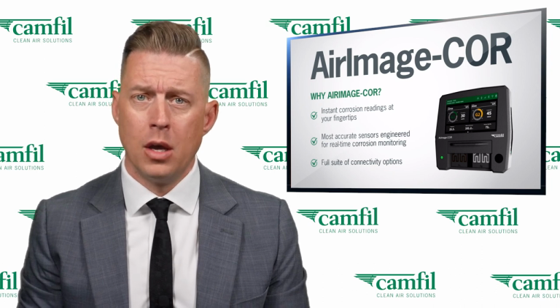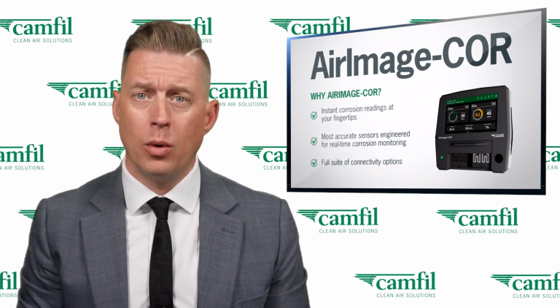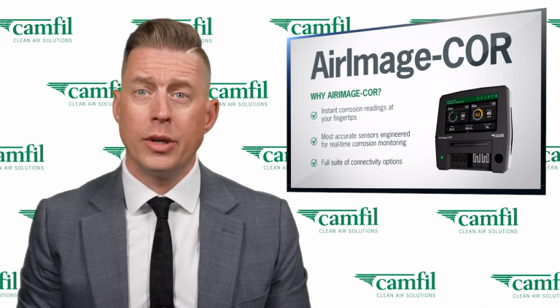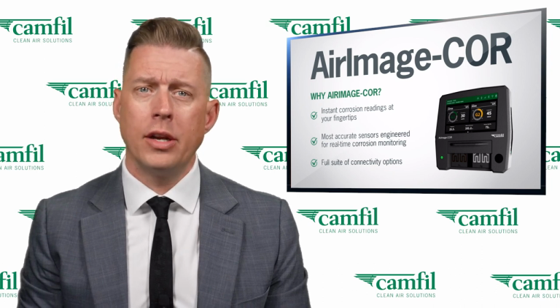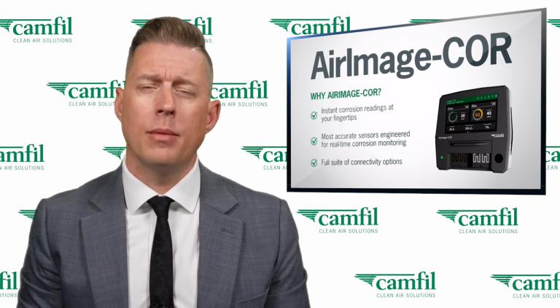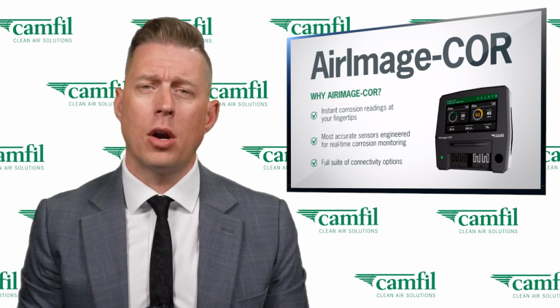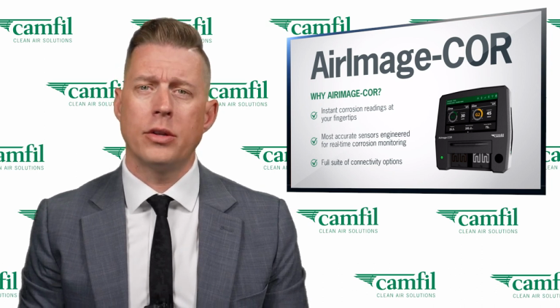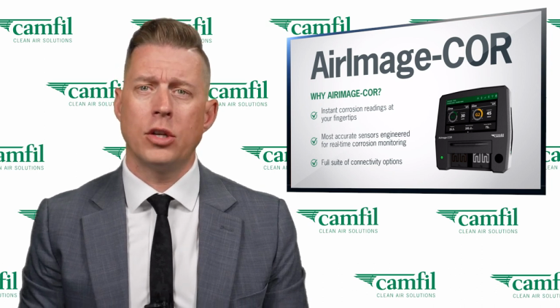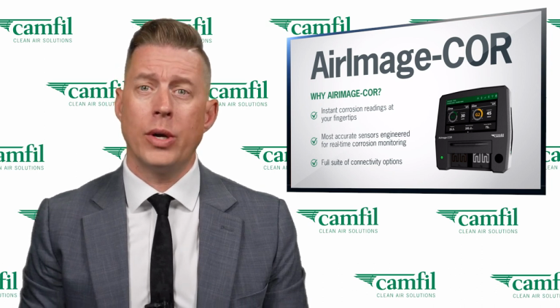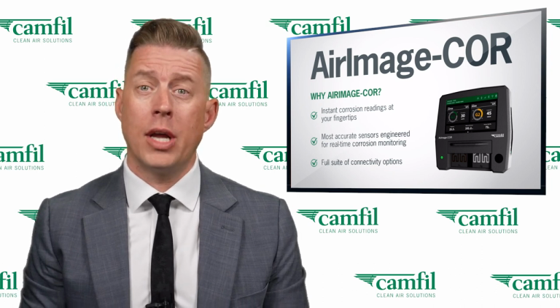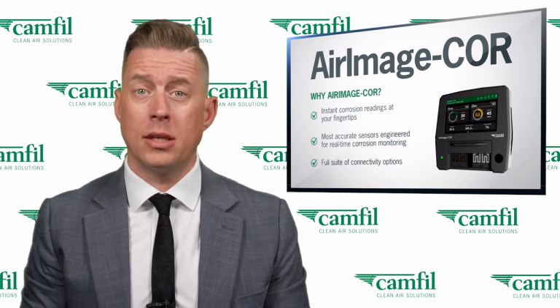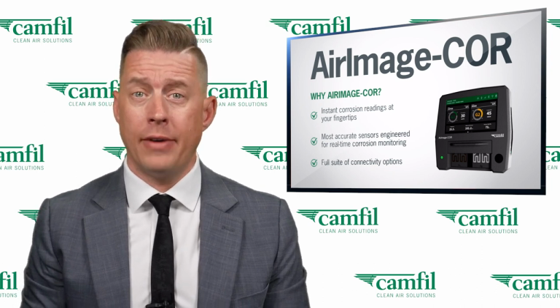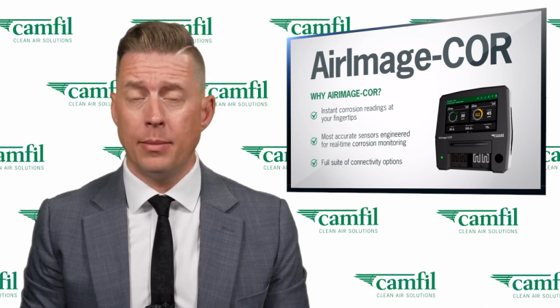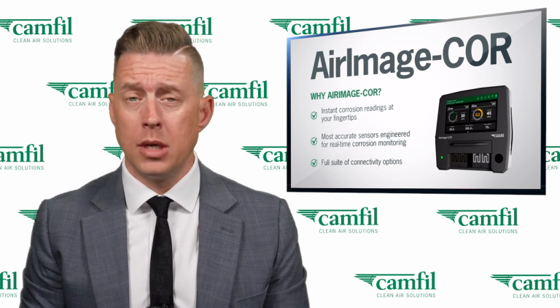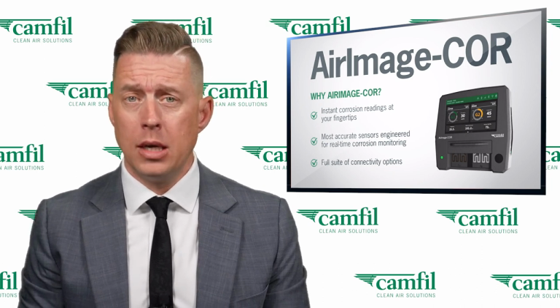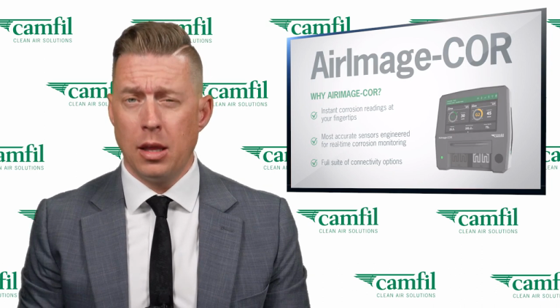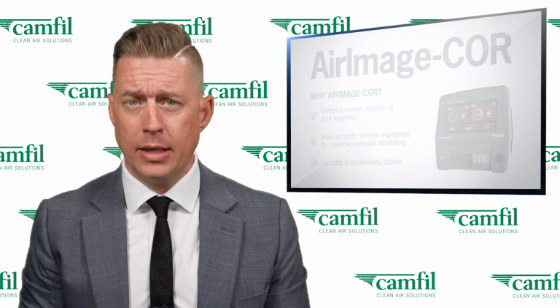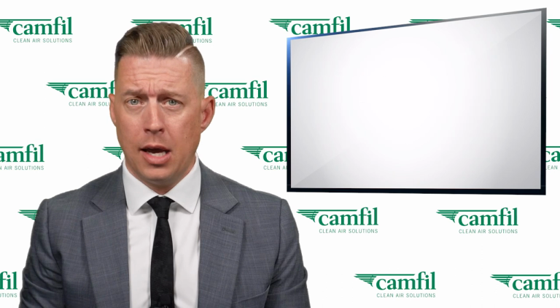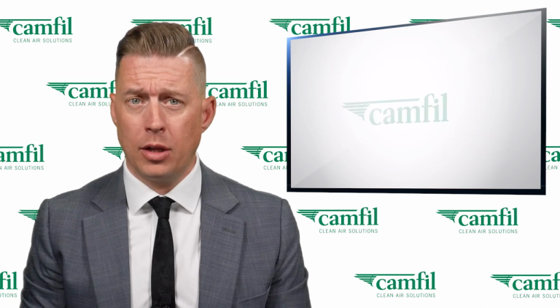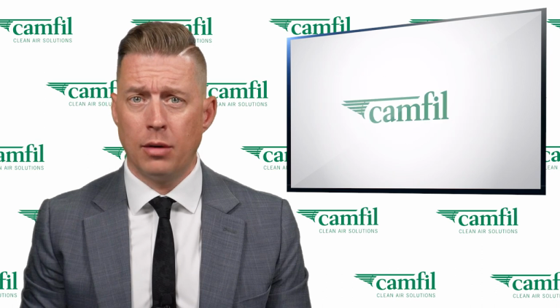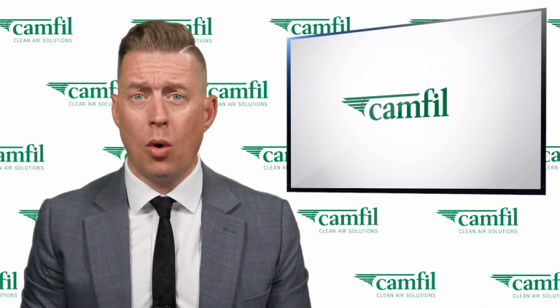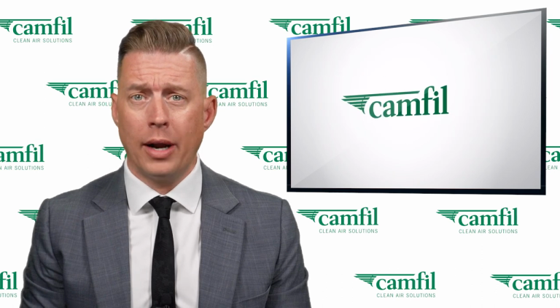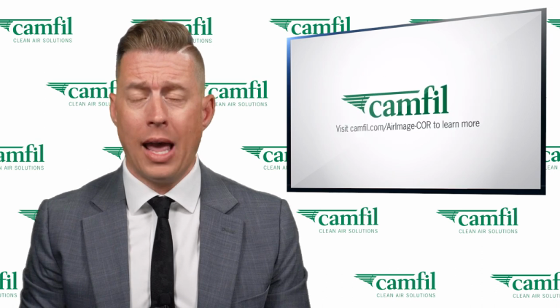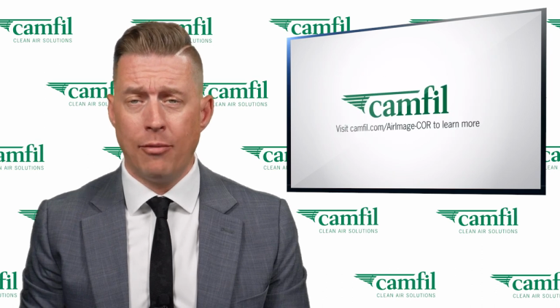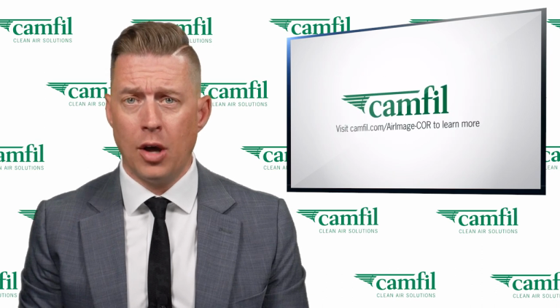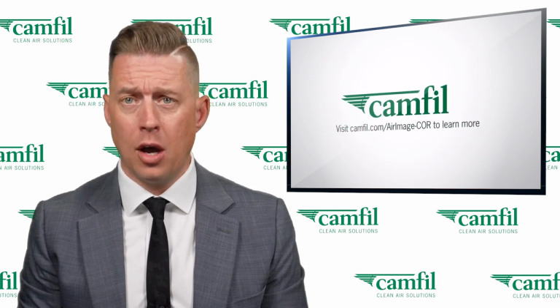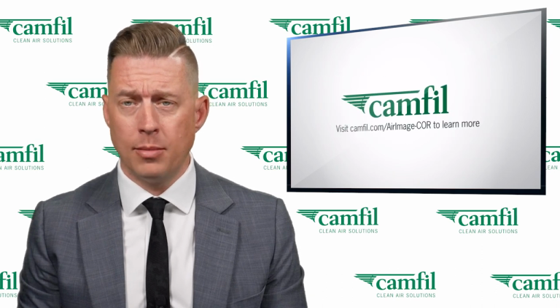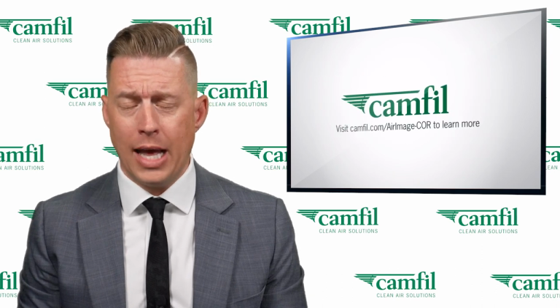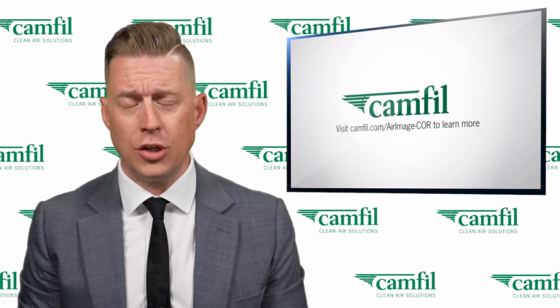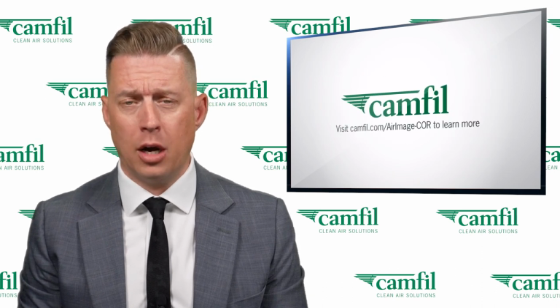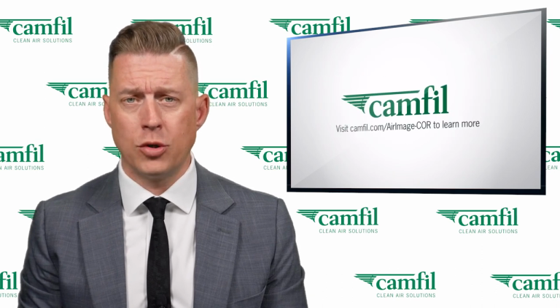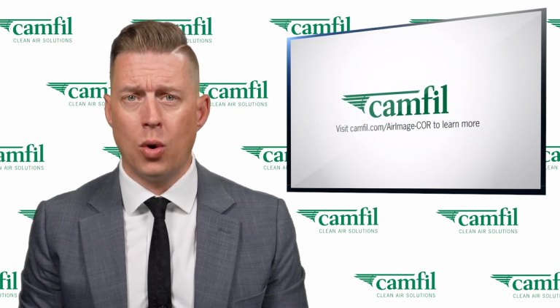We will continue to monitor the situation as it develops. In the meantime, you can learn more at camphill.com/airimagecore.